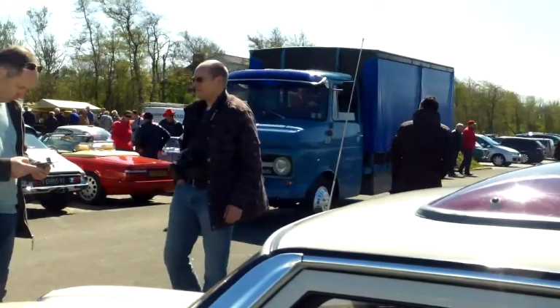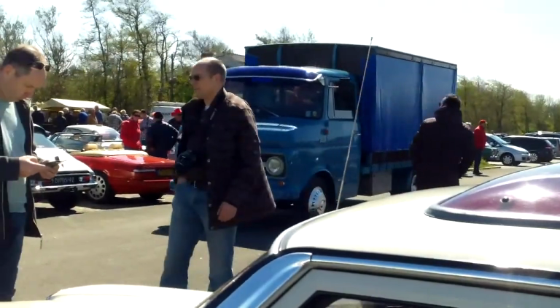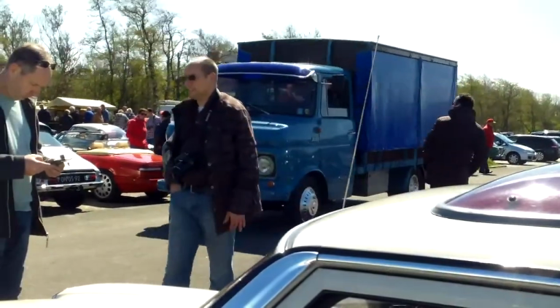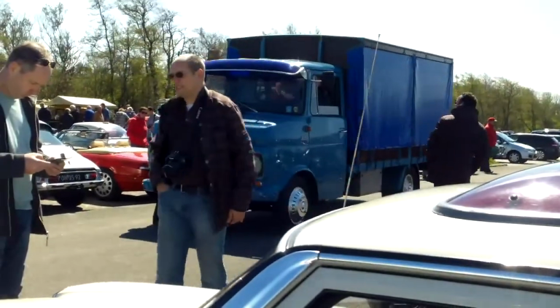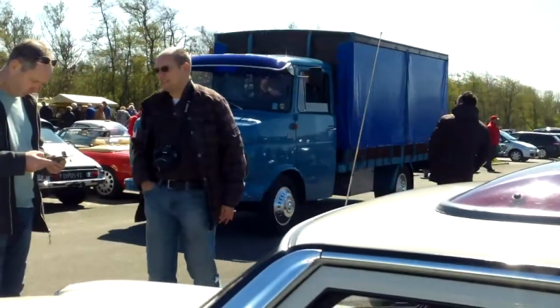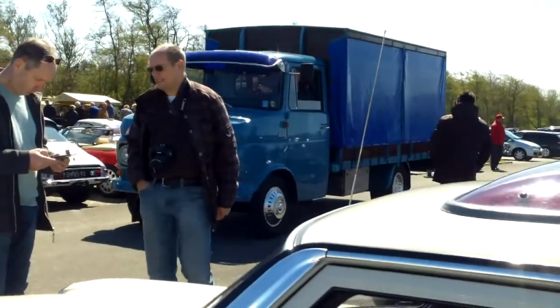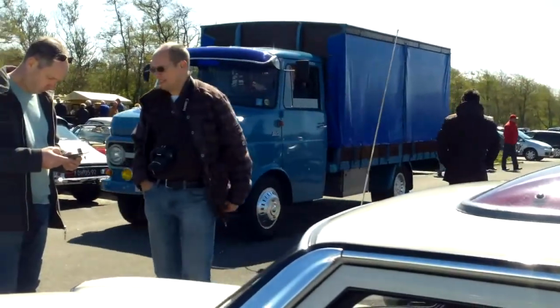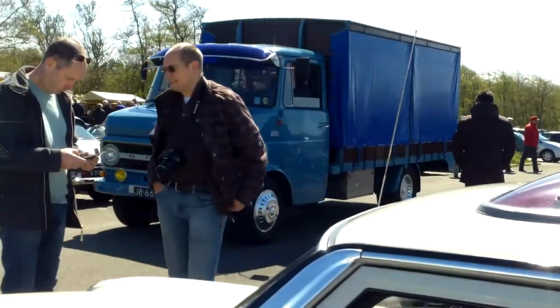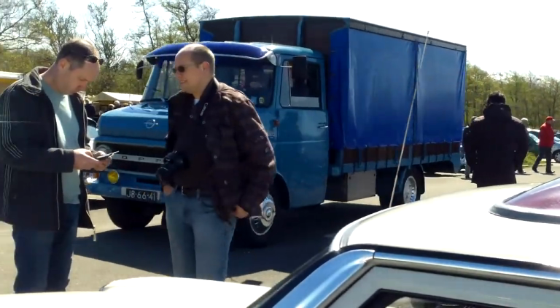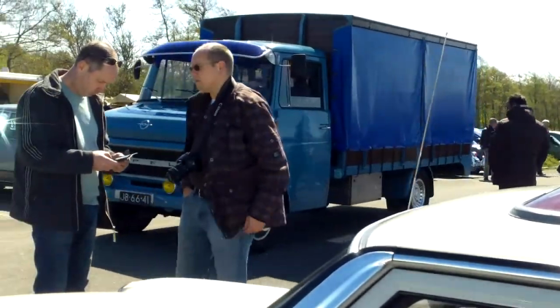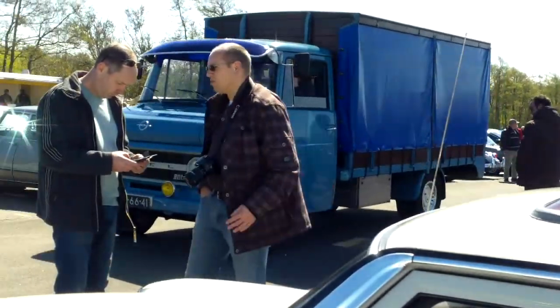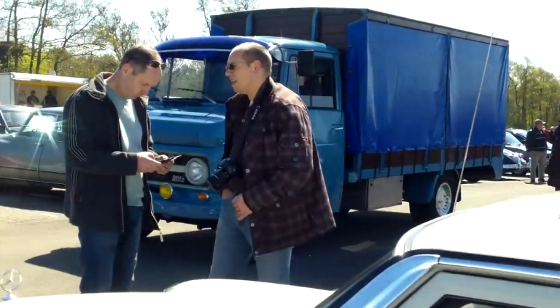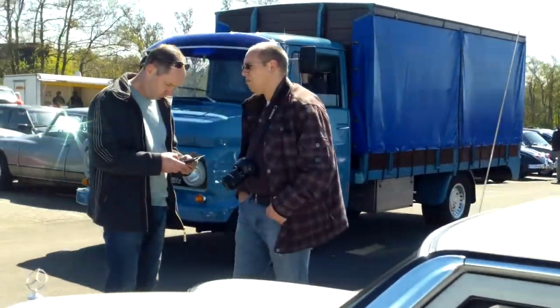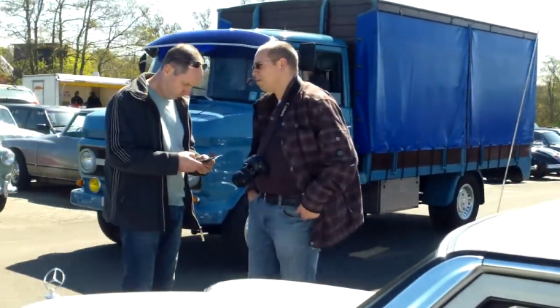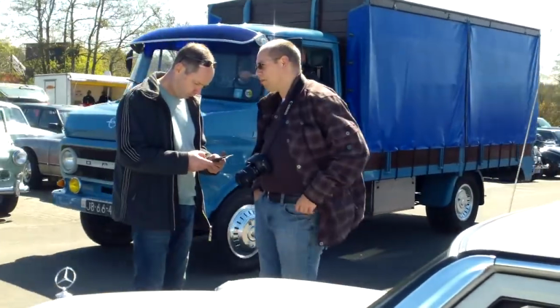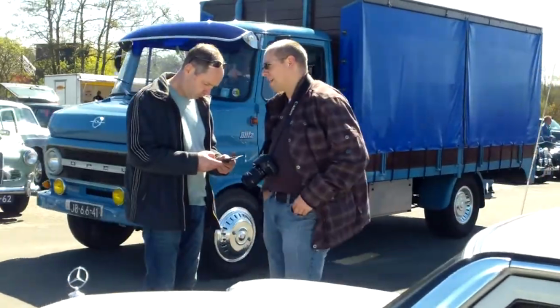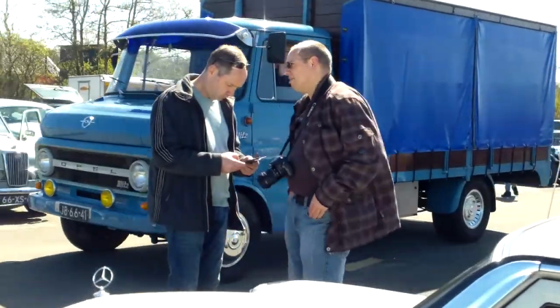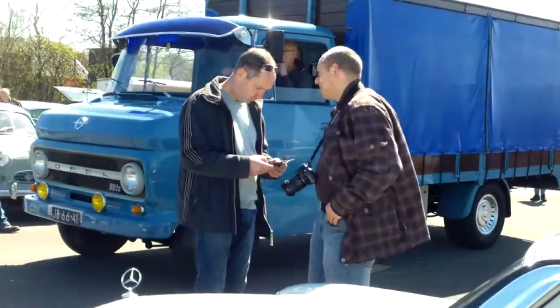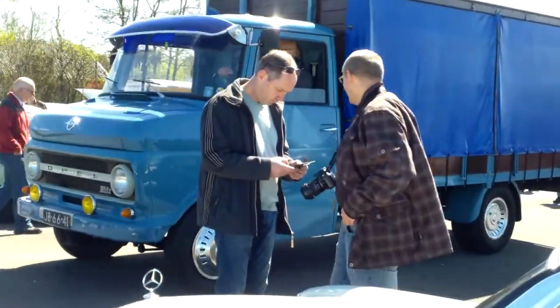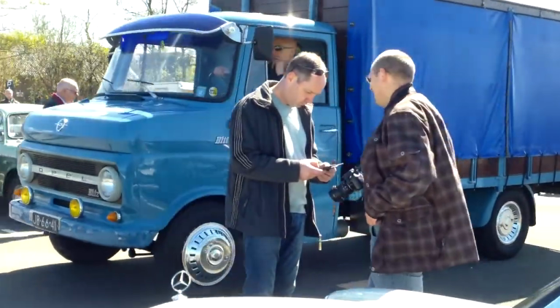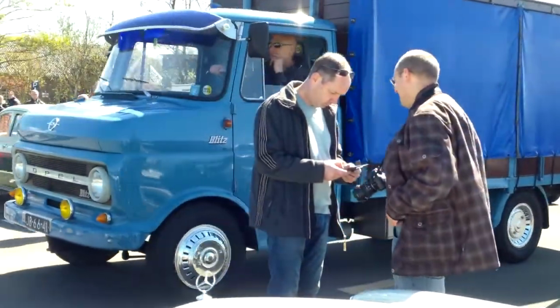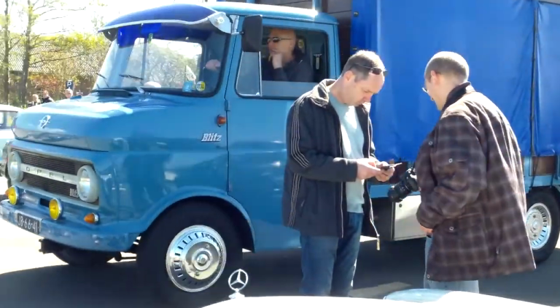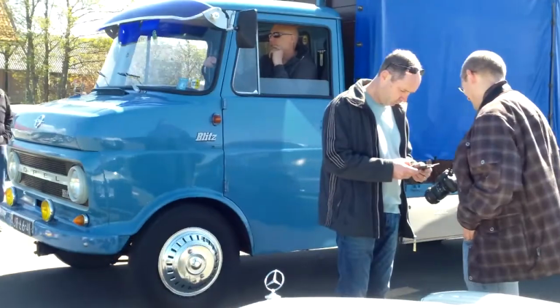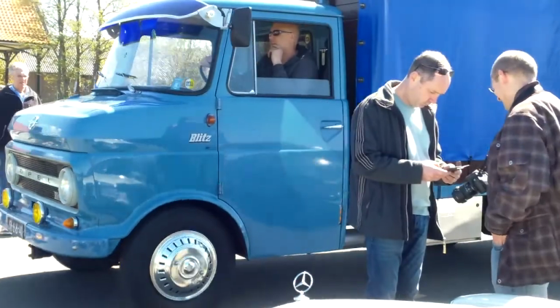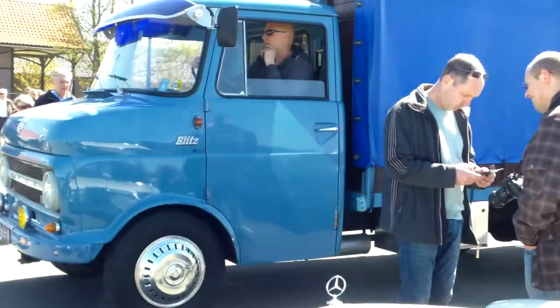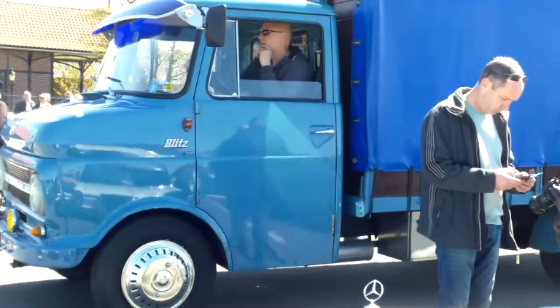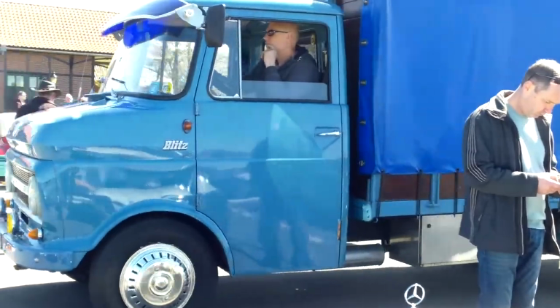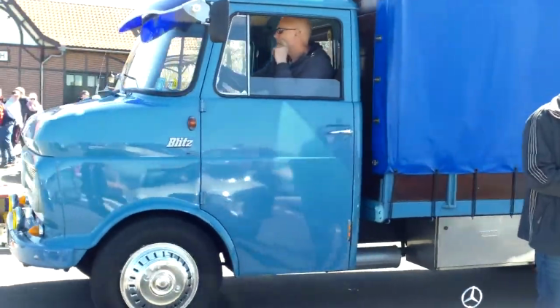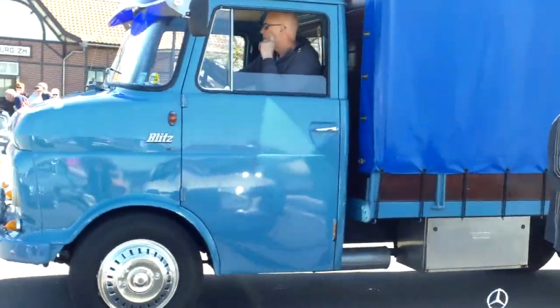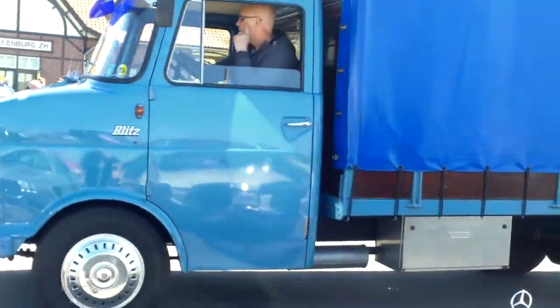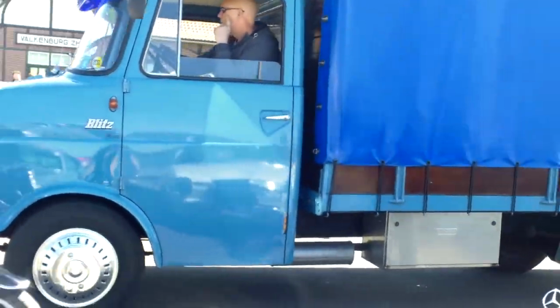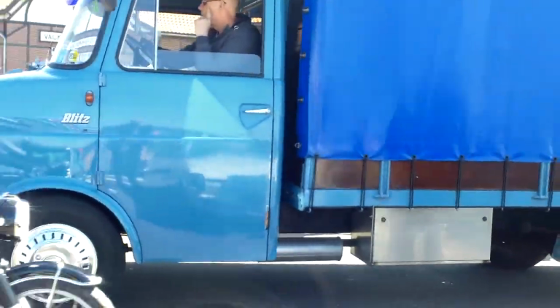As you know, Opel is a GM product. Opel Blitz.